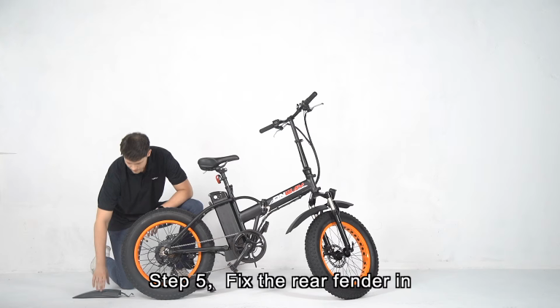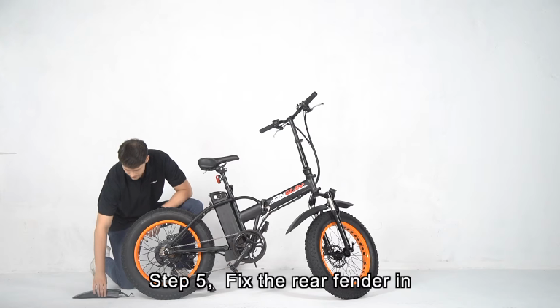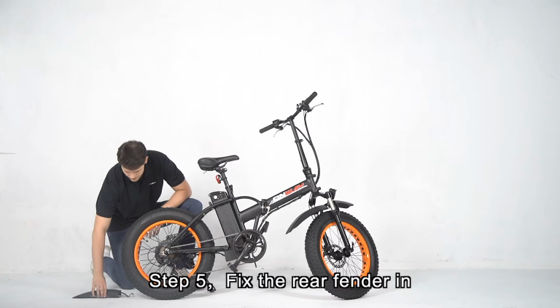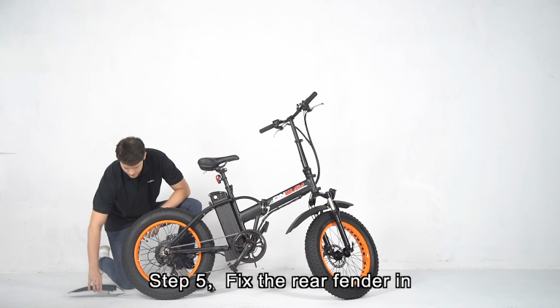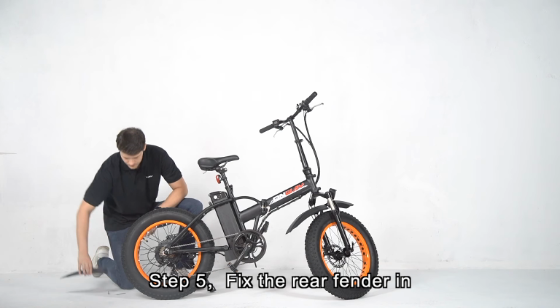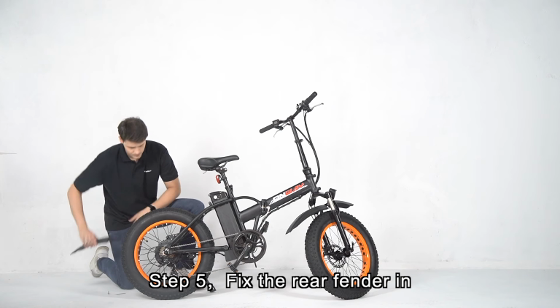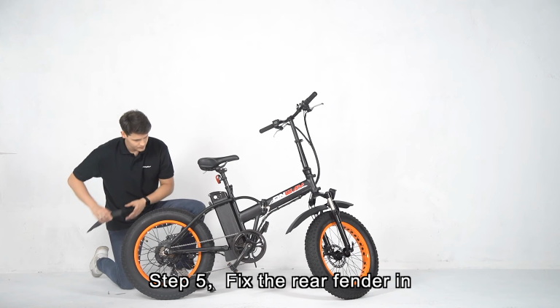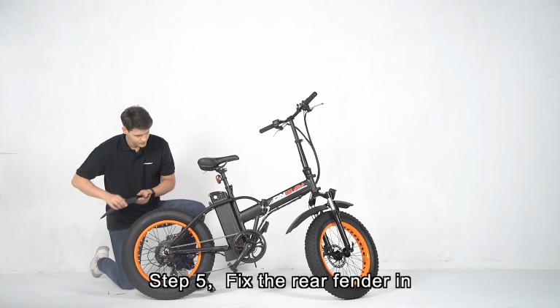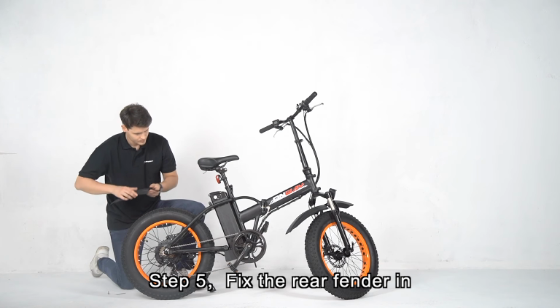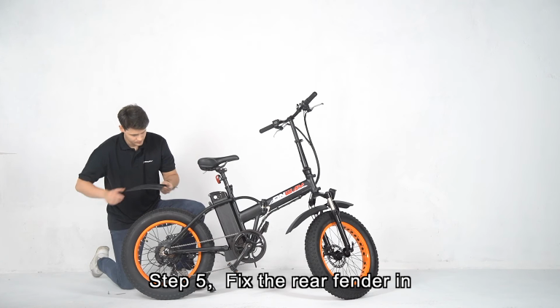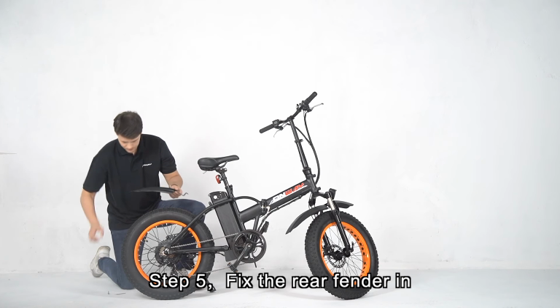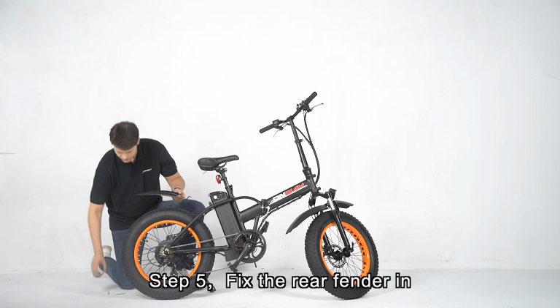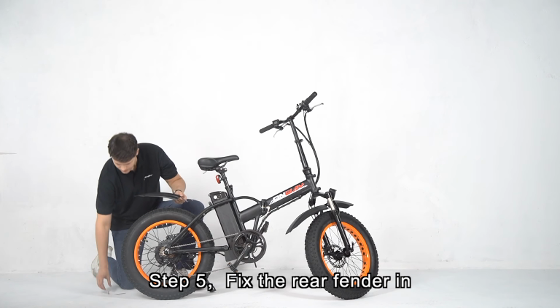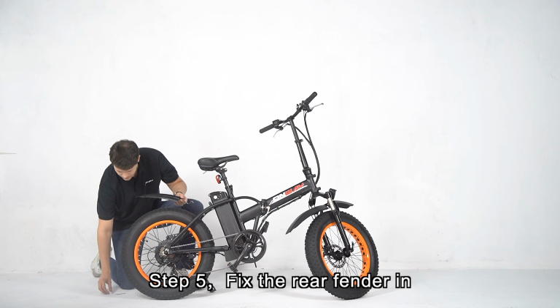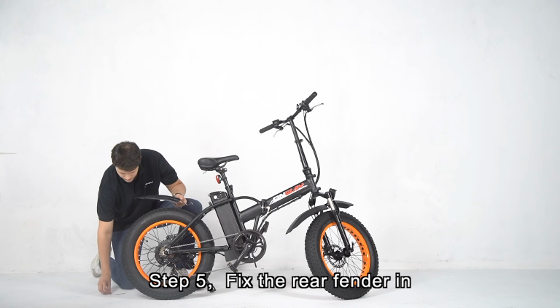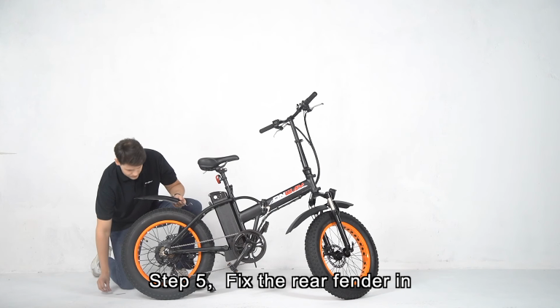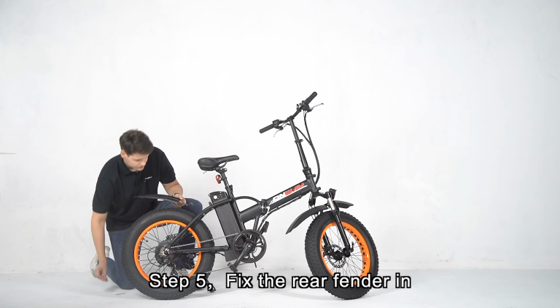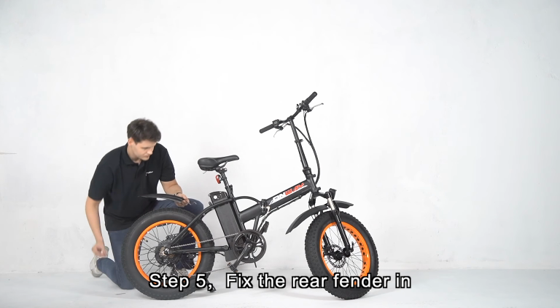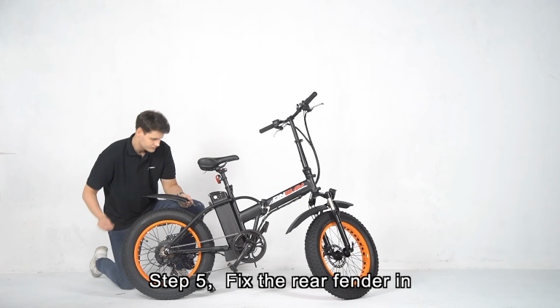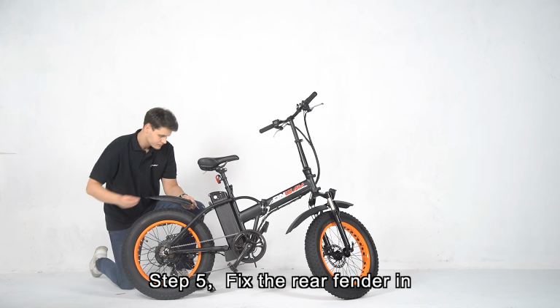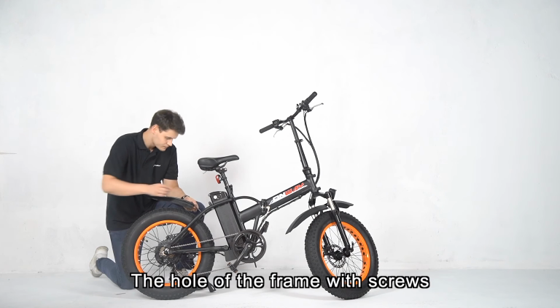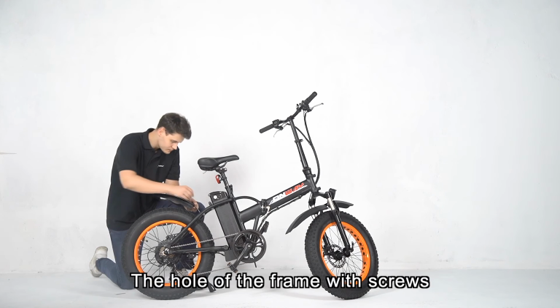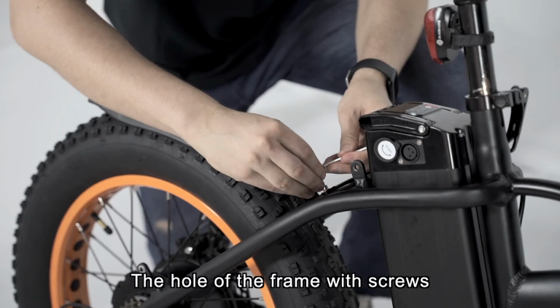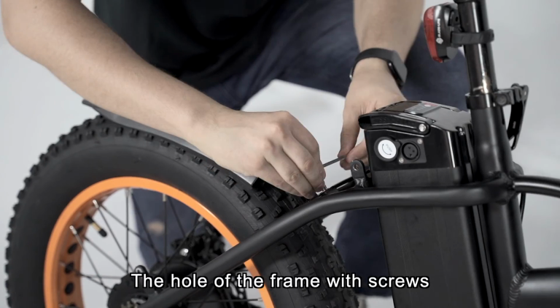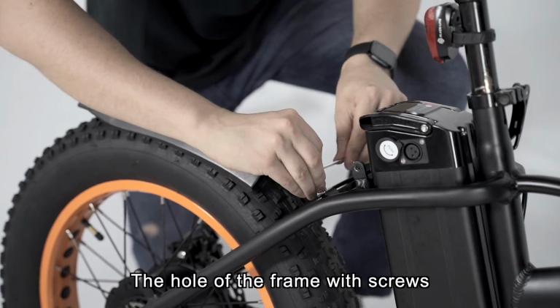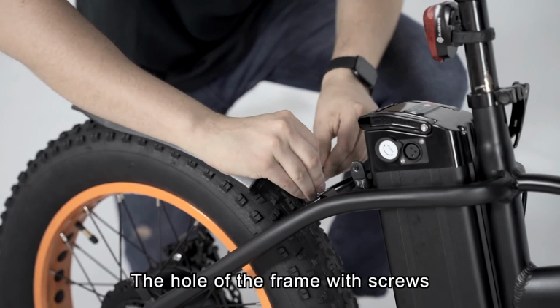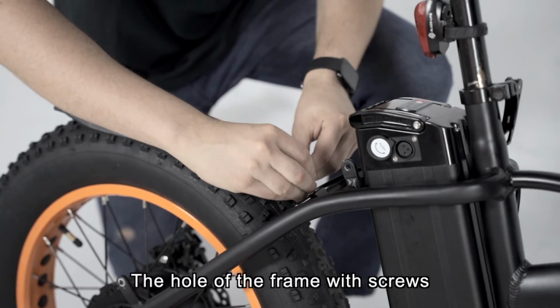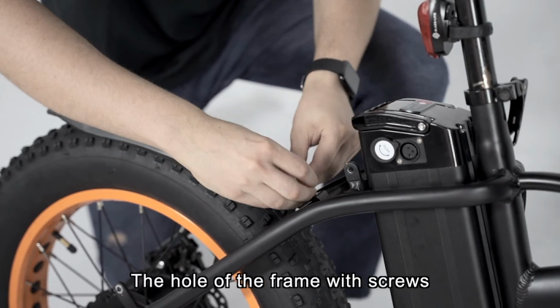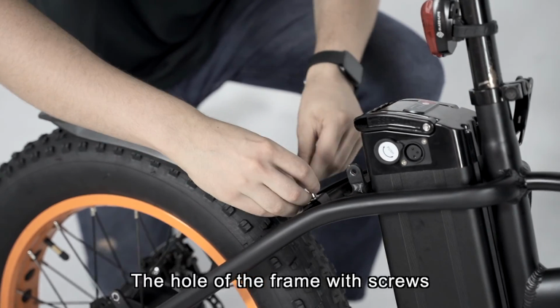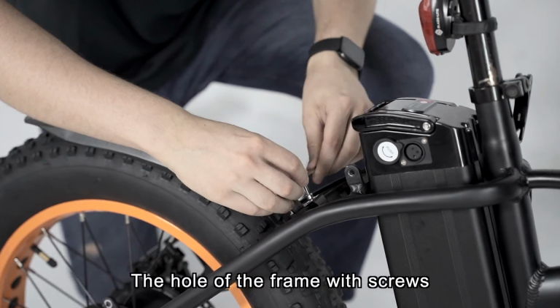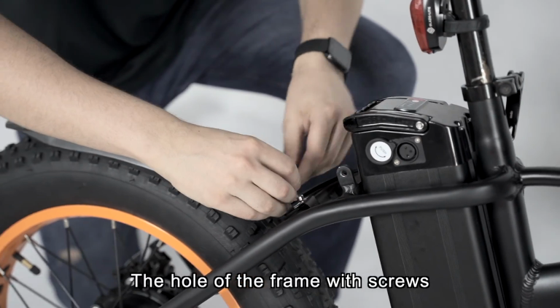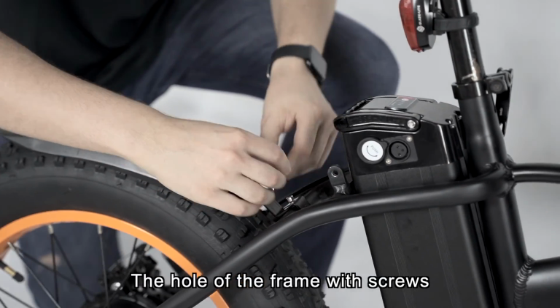Step 5: Fix the rear fender in the hole of the frame with screws.